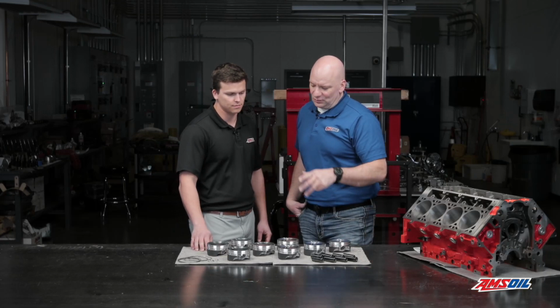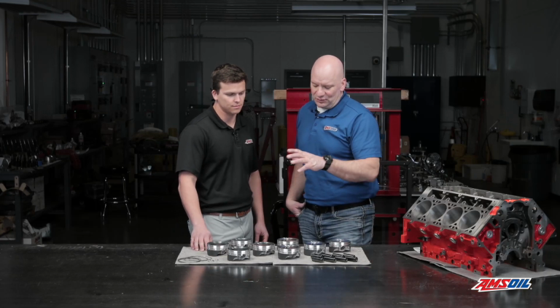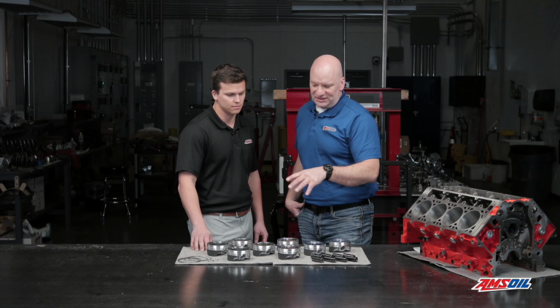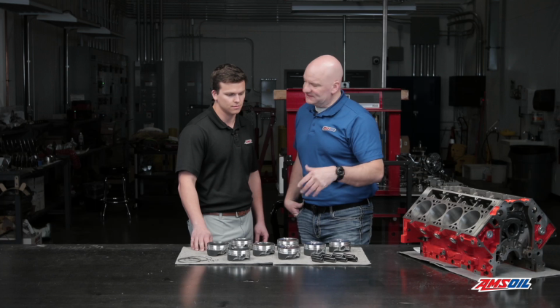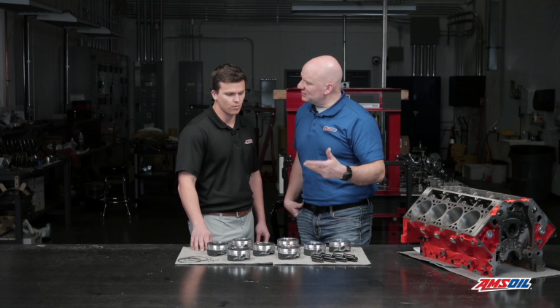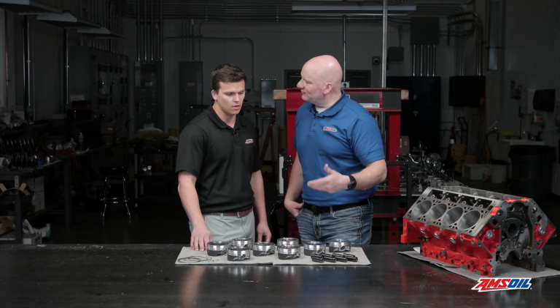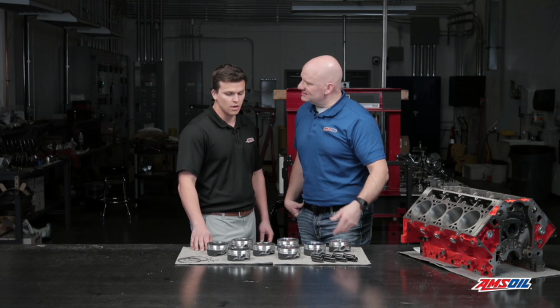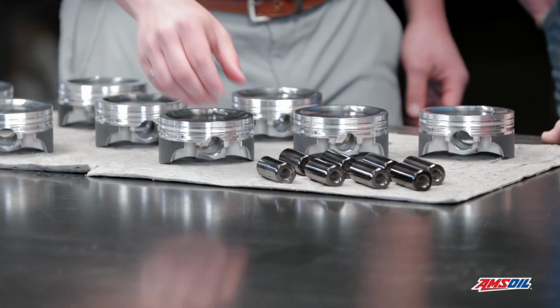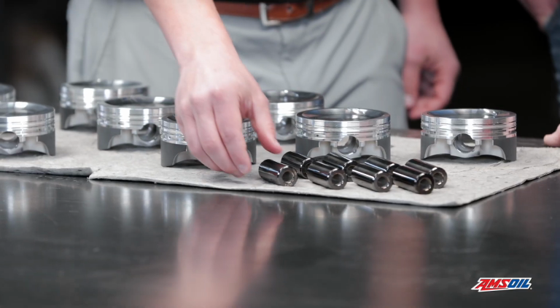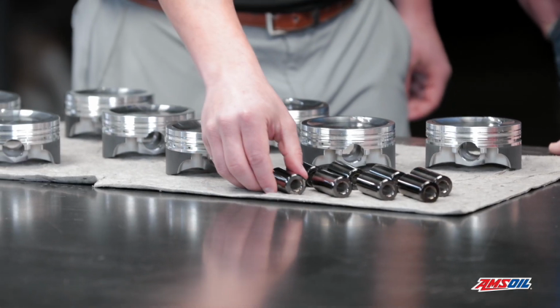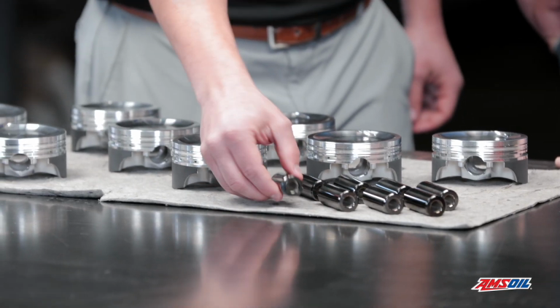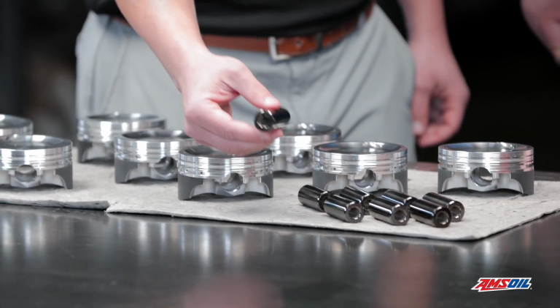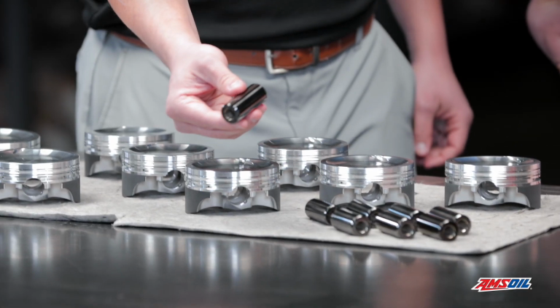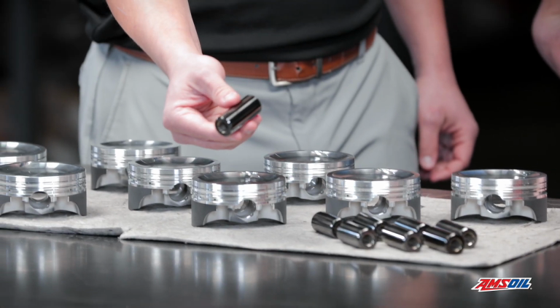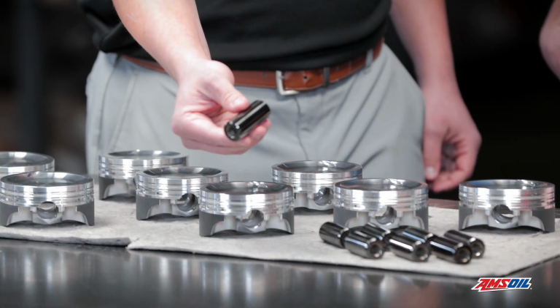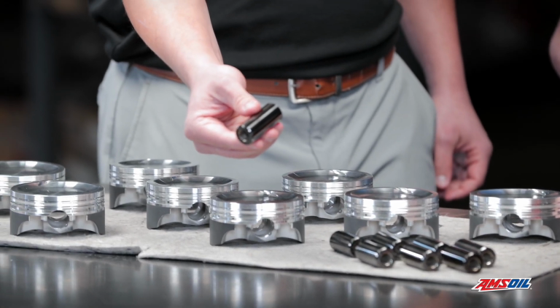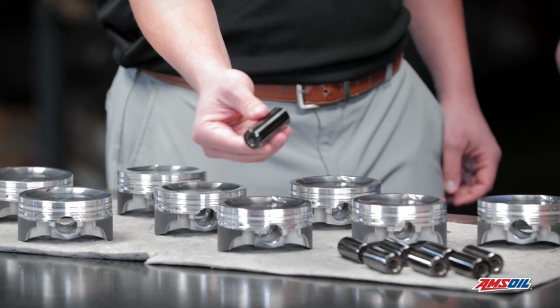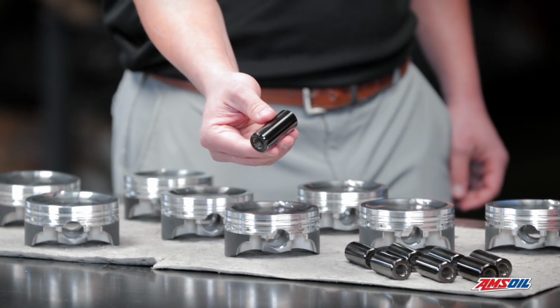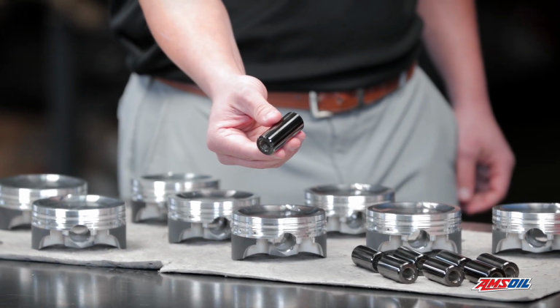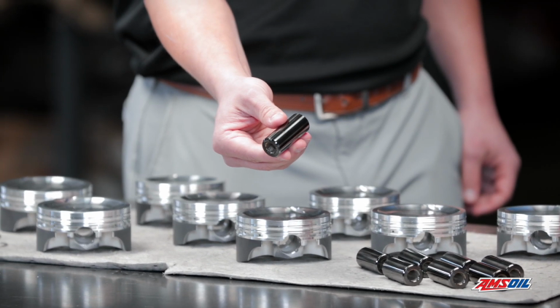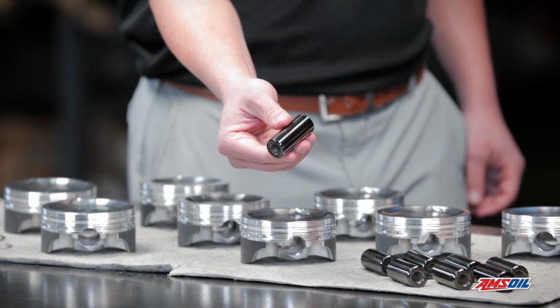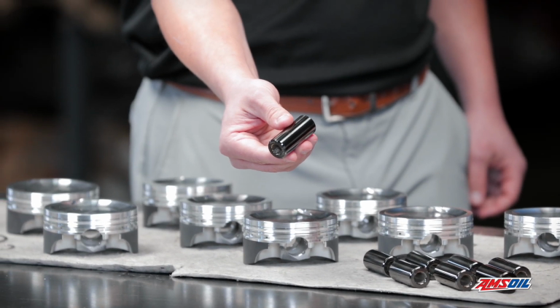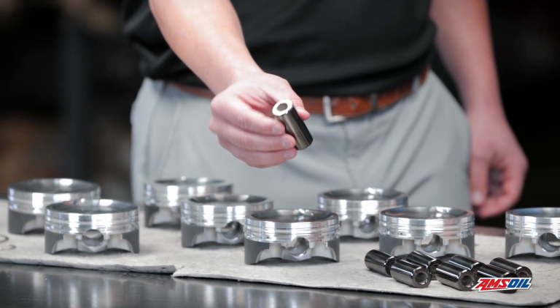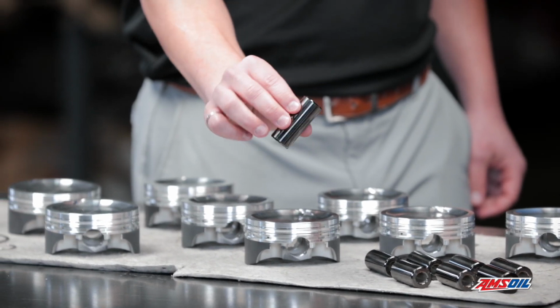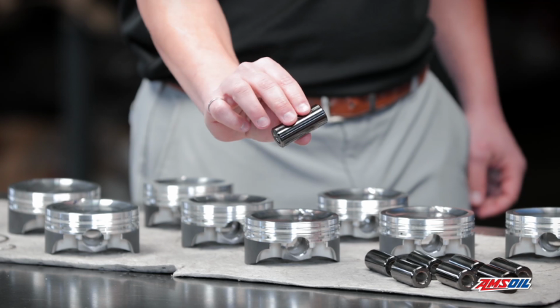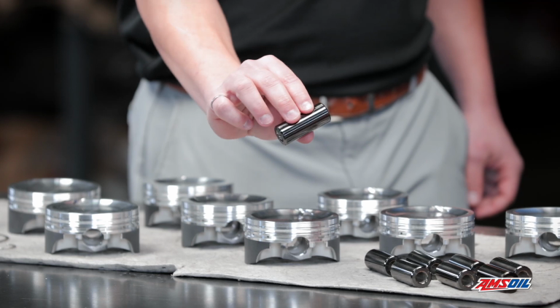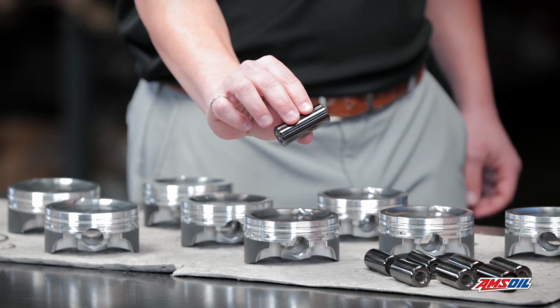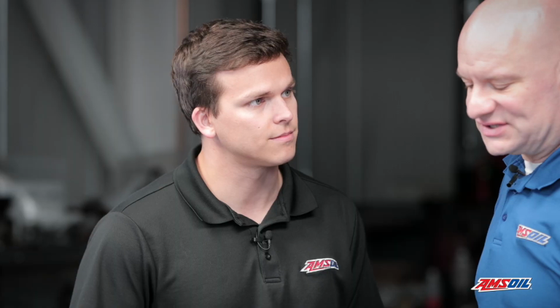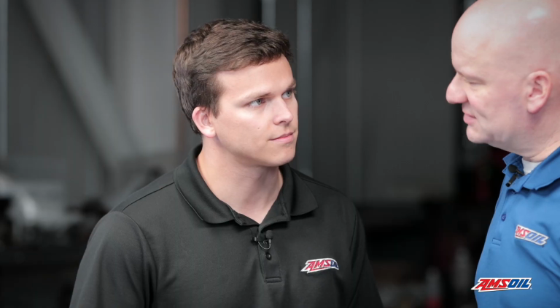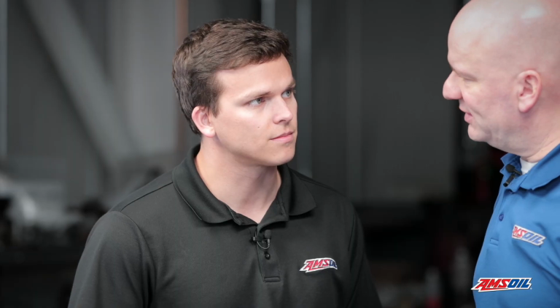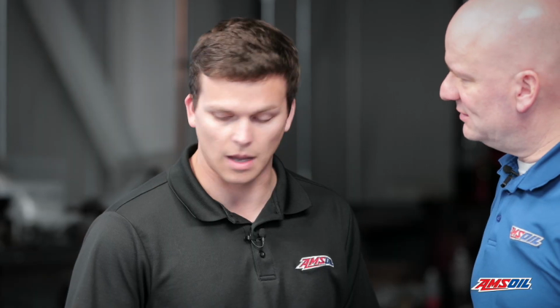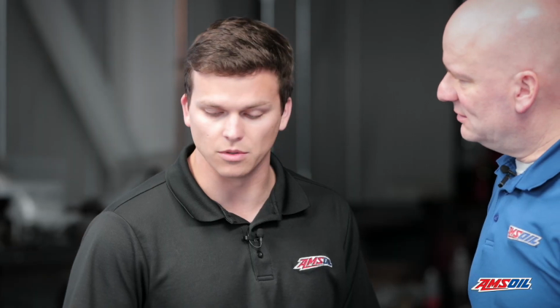What's holding these pistons on the rods? We have a floating two-and-a-quarter inch wrist pin. And that's a thick wall? It is, correct. It's a high stress point. Absolutely.